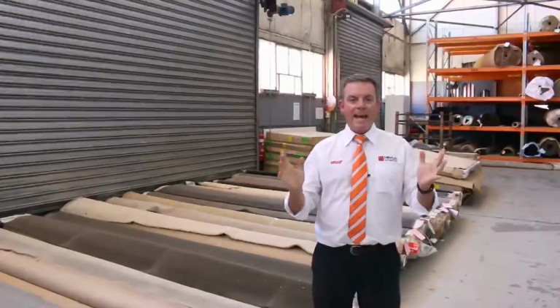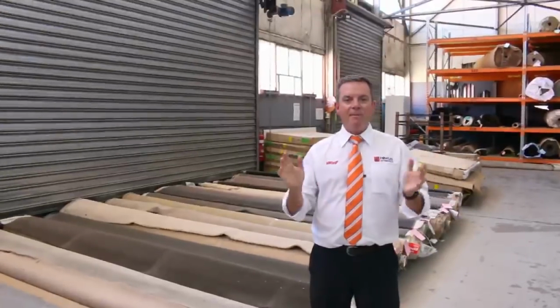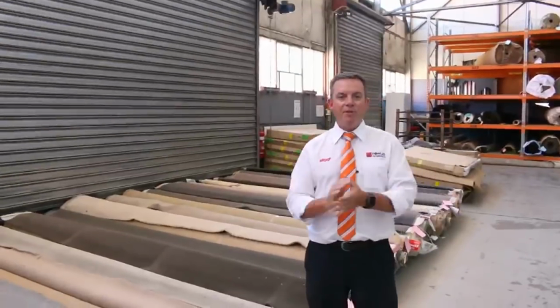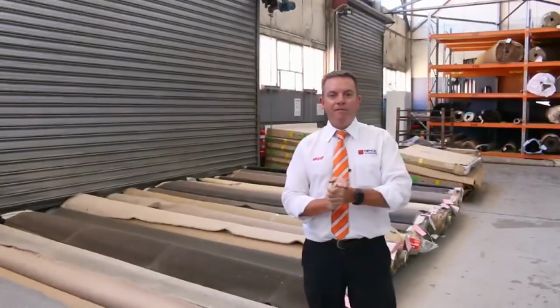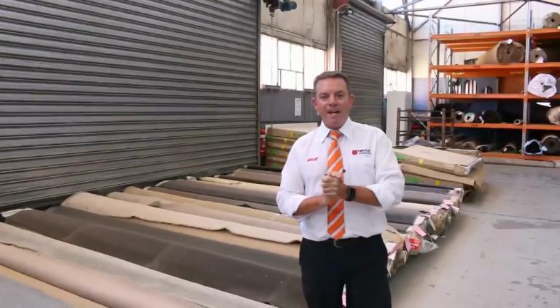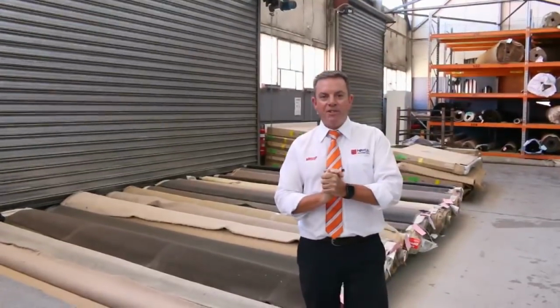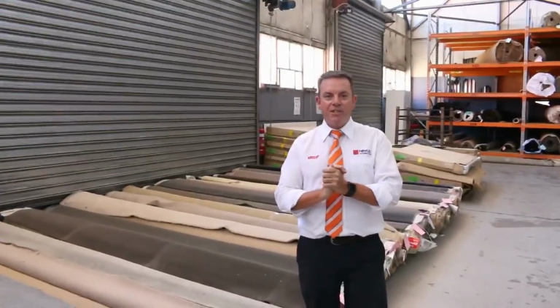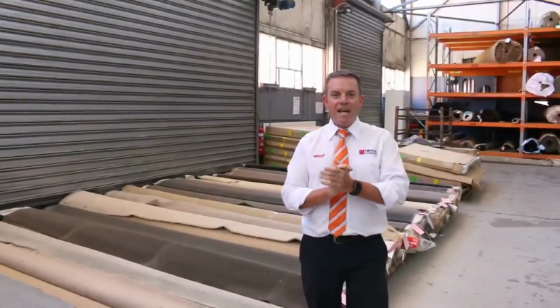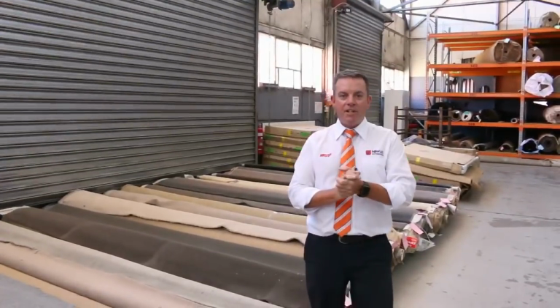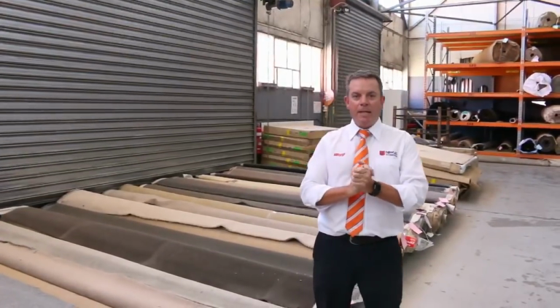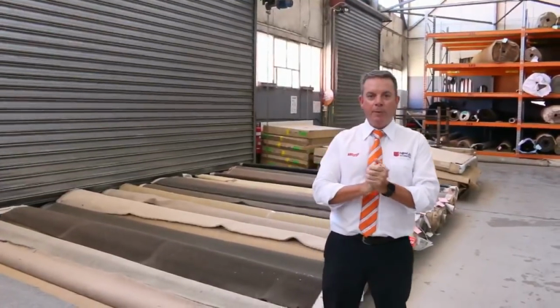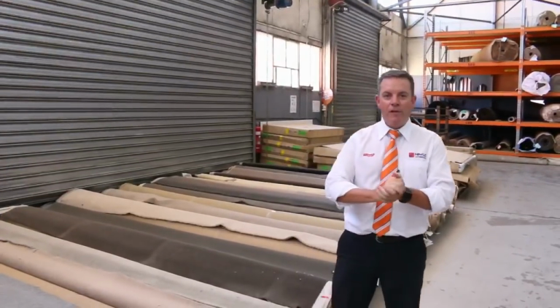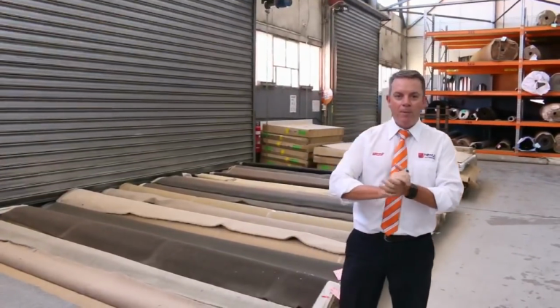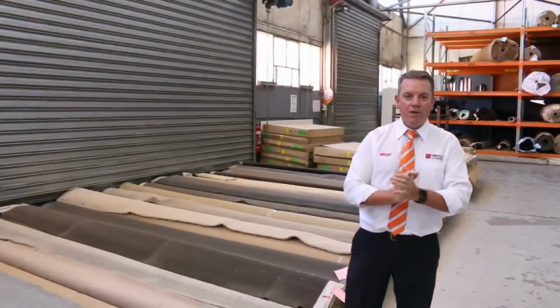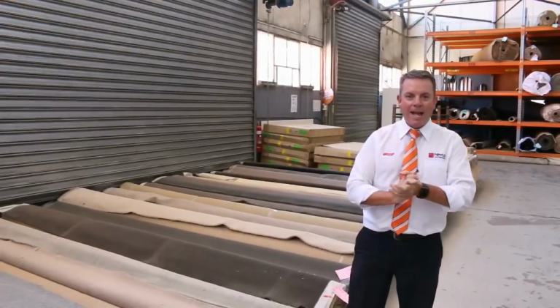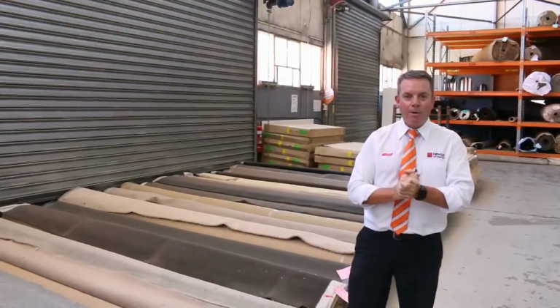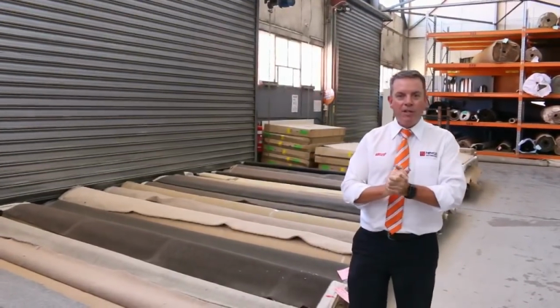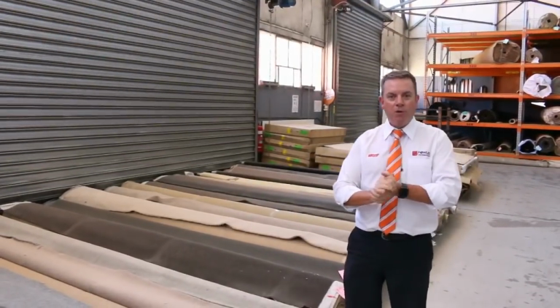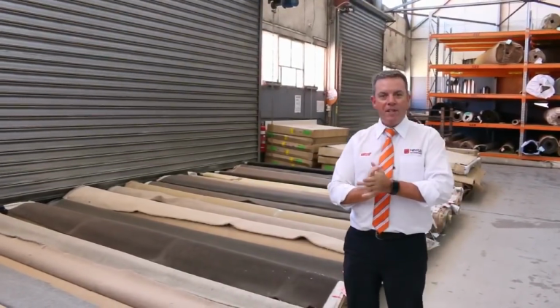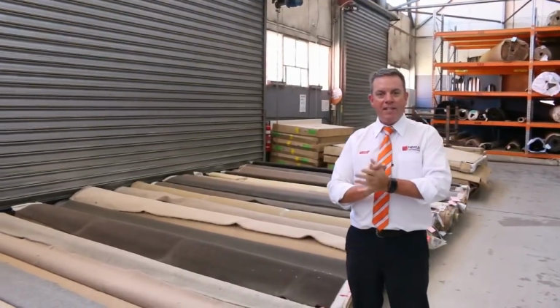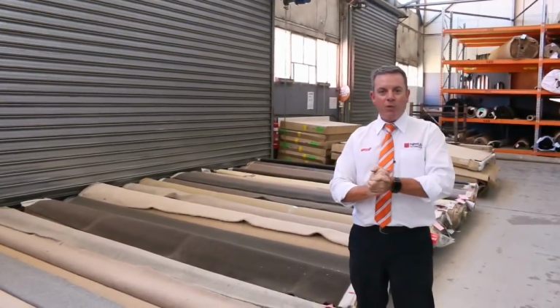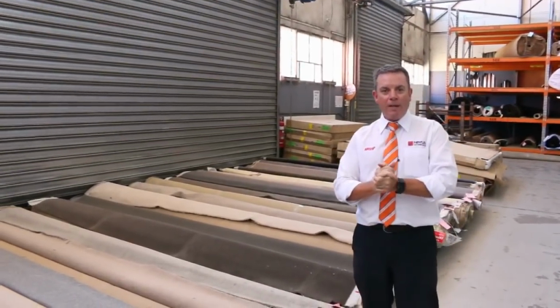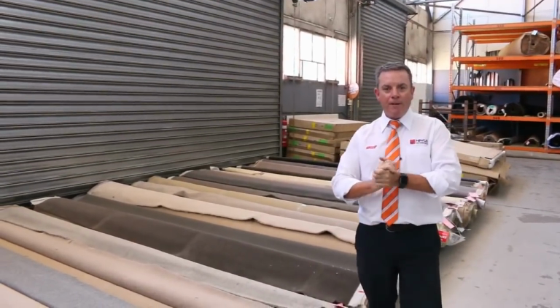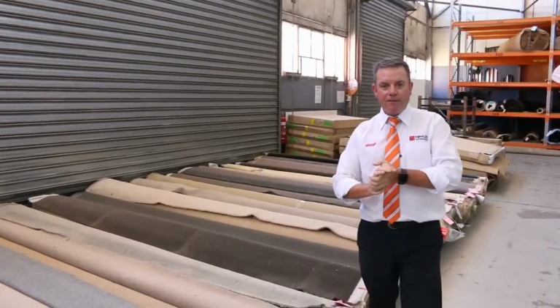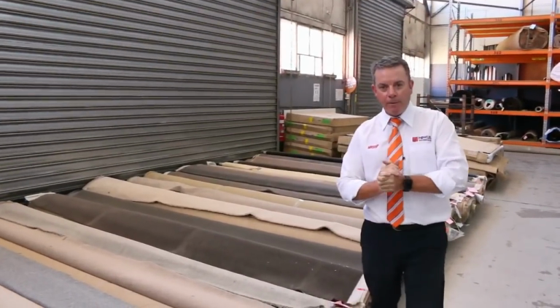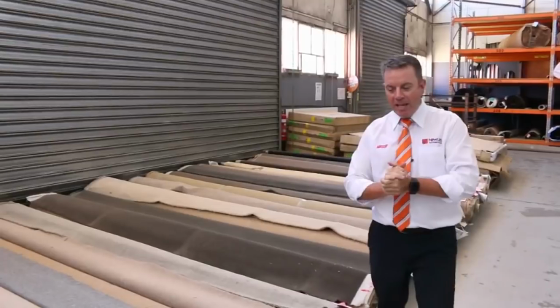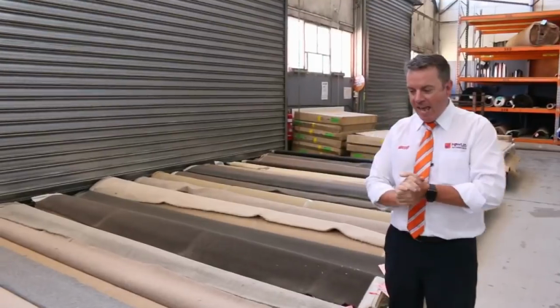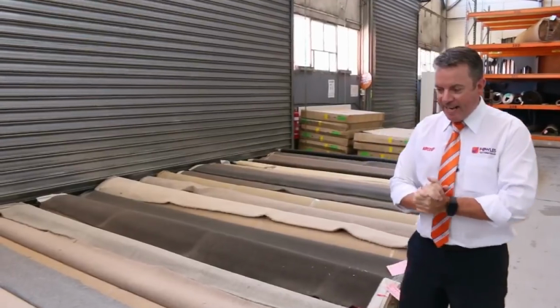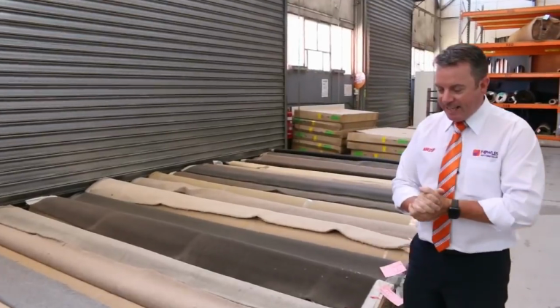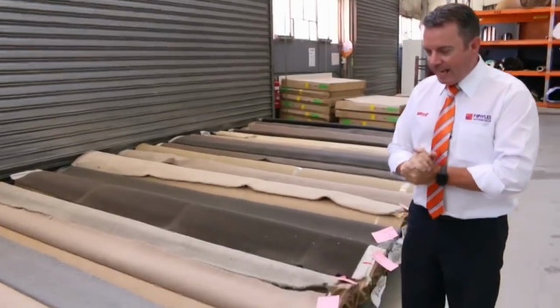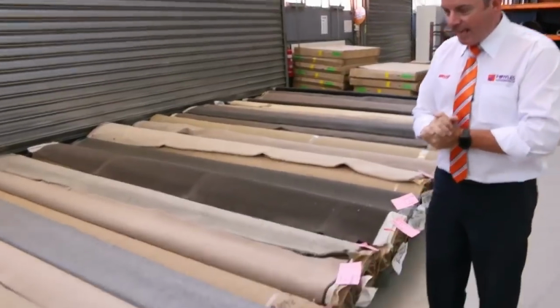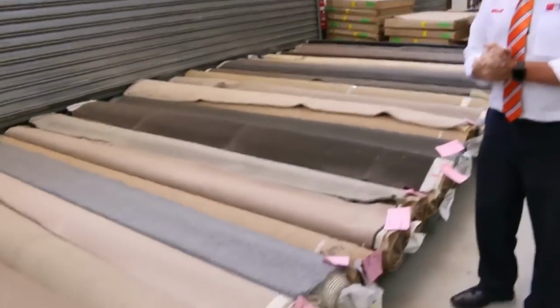G'day, I'm John from Fowles Auction and Sales. I'm here to preview tomorrow's Carpet Auction on Wednesday the 21st of February at 10am.